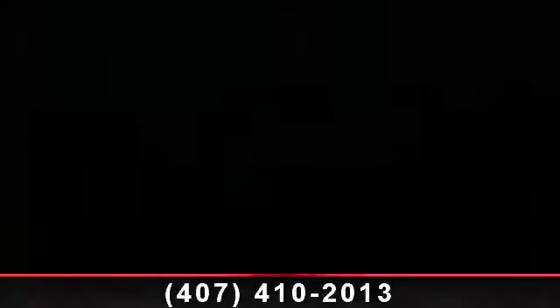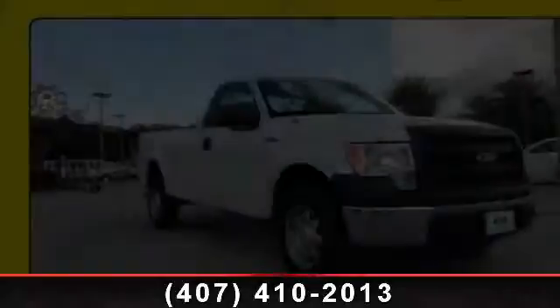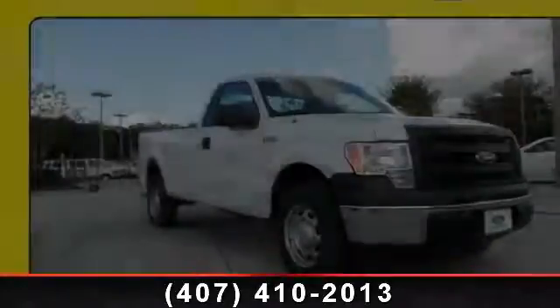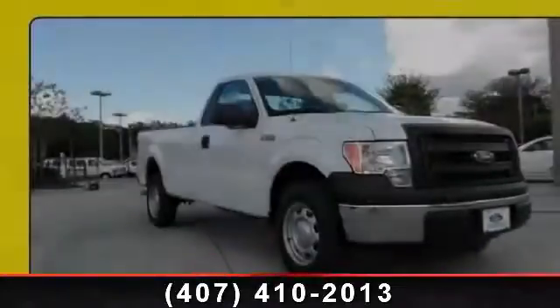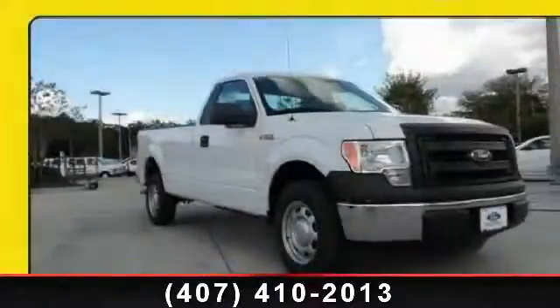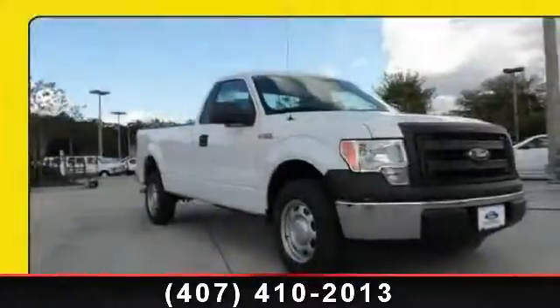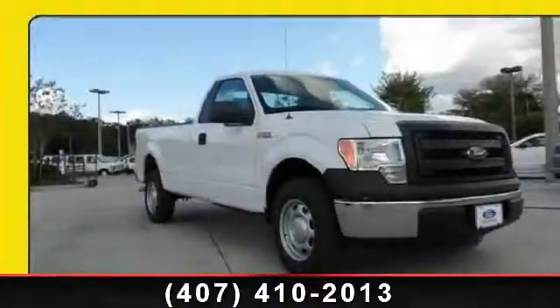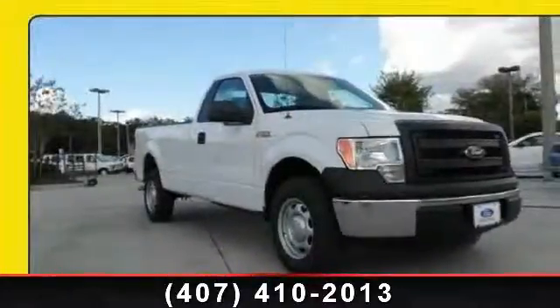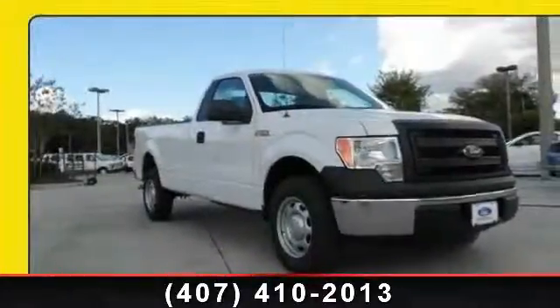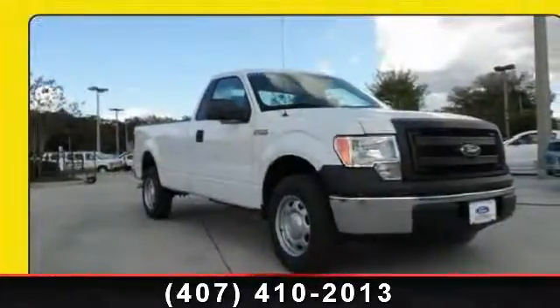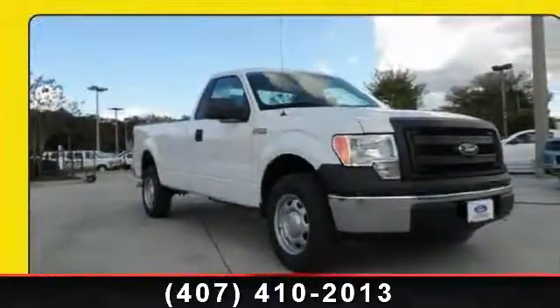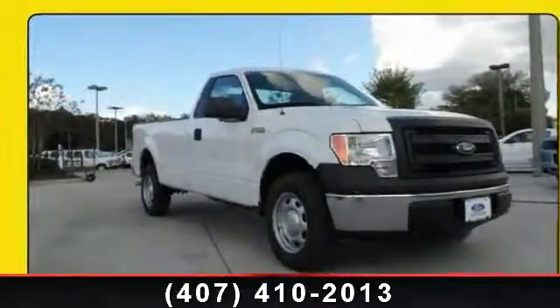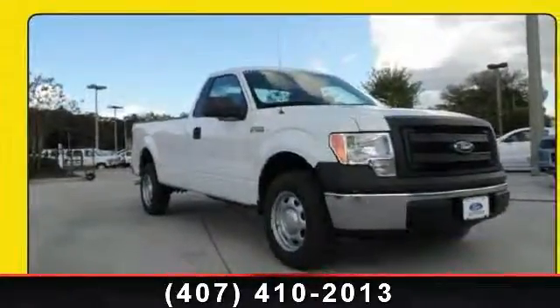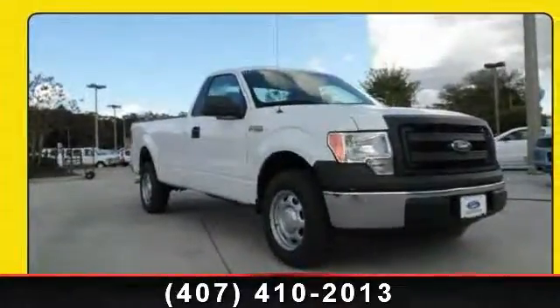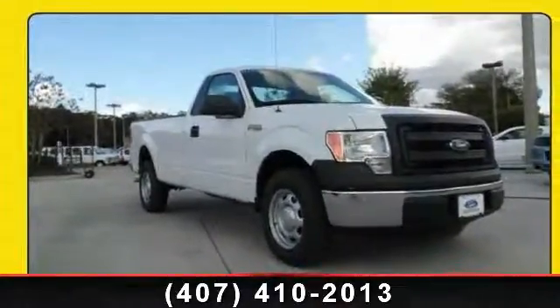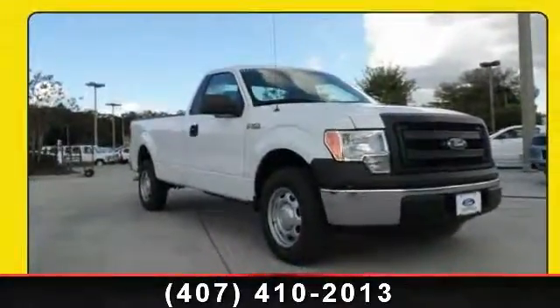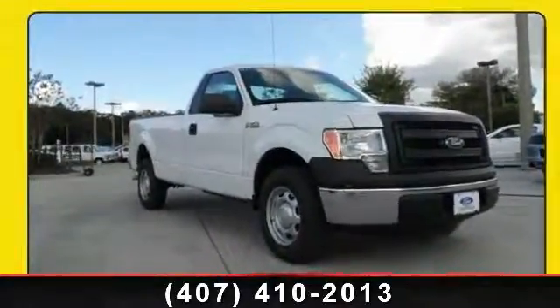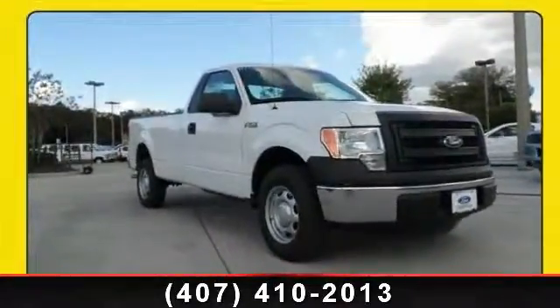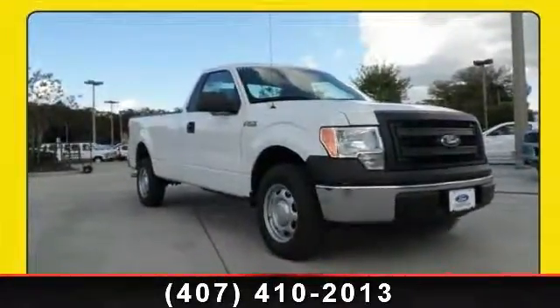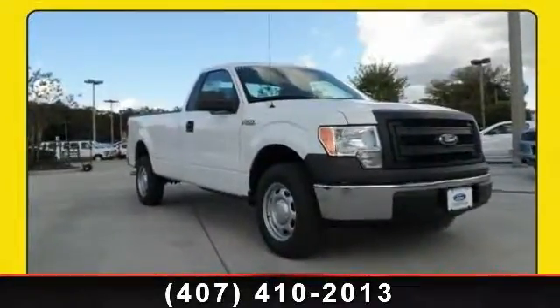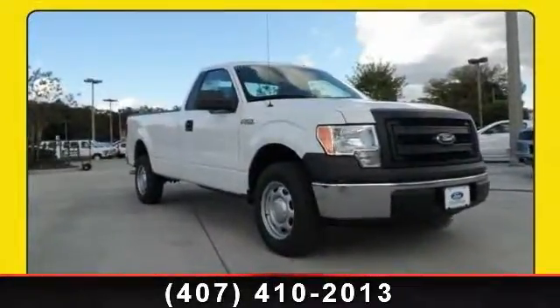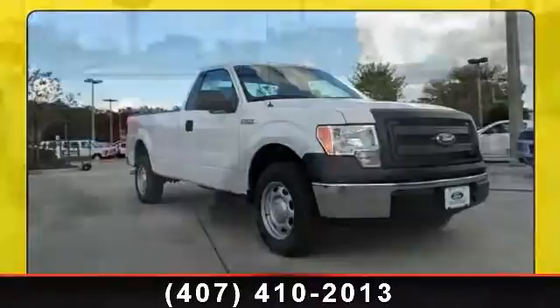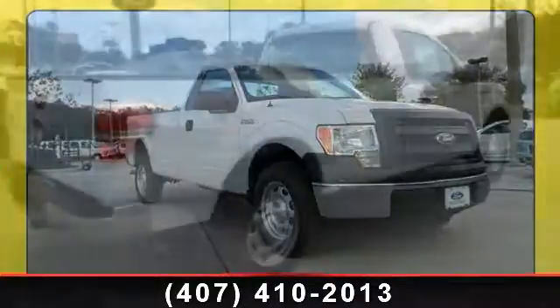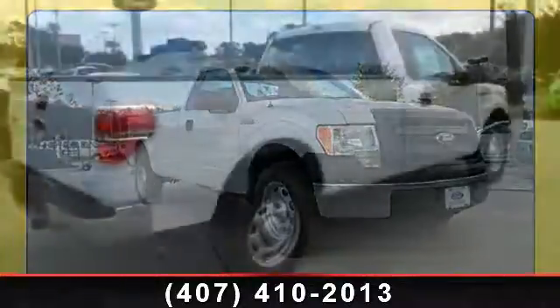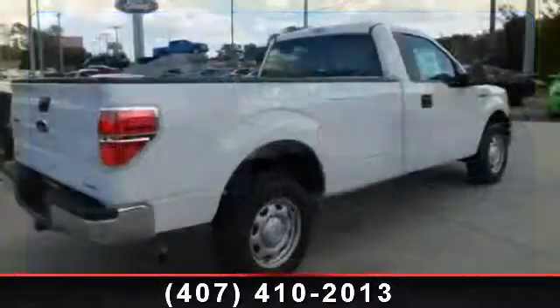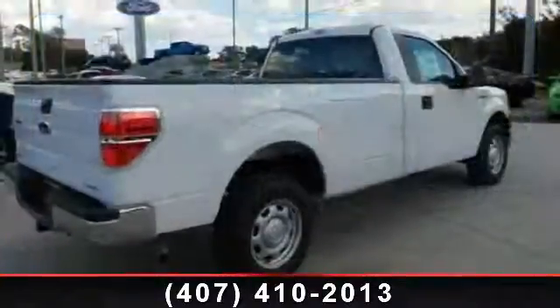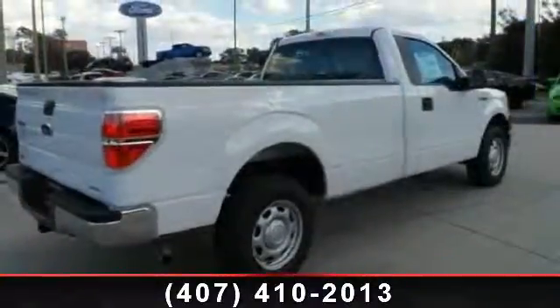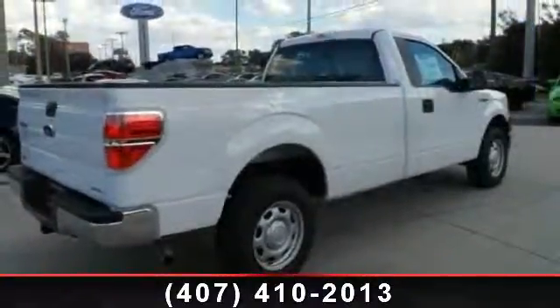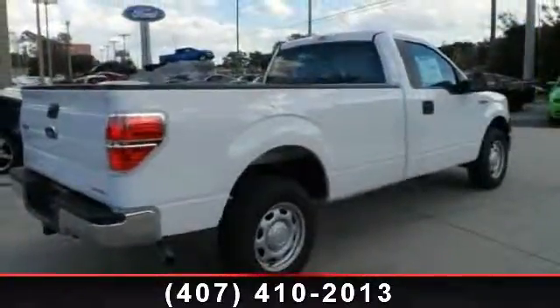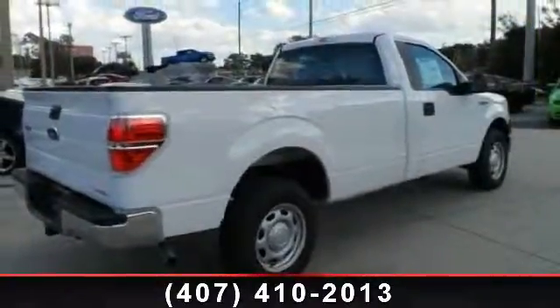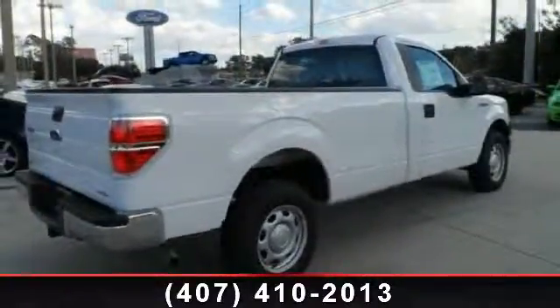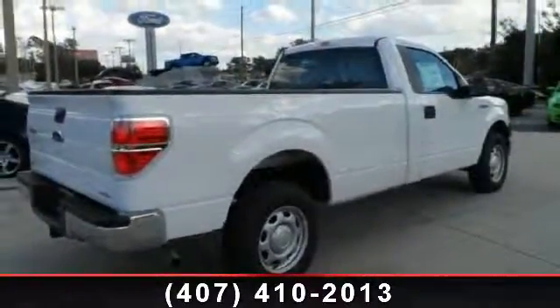Check out this 2014 Ford F-150. If you are looking for an automobile with great features, look no further.